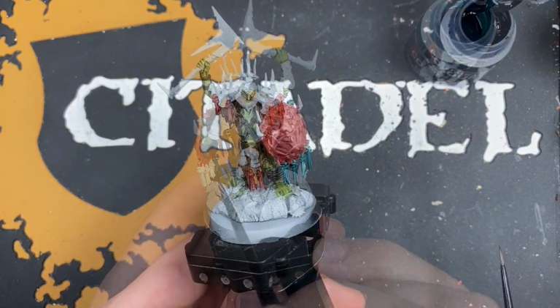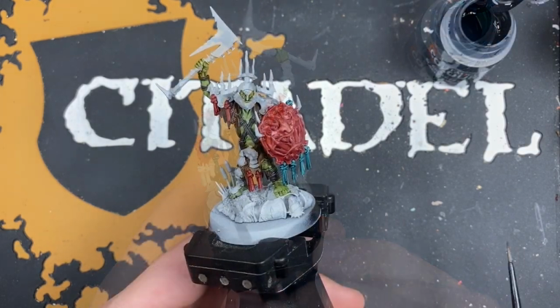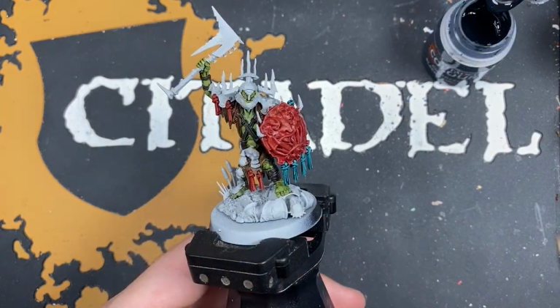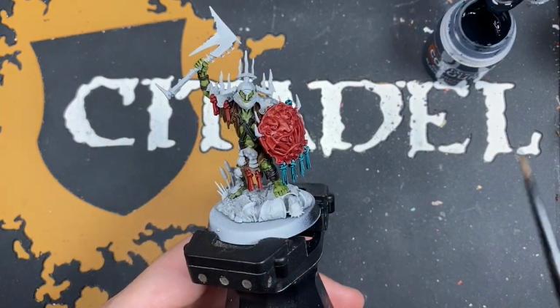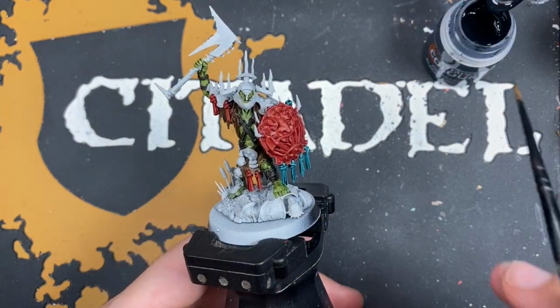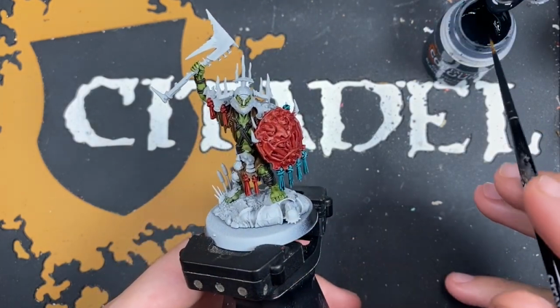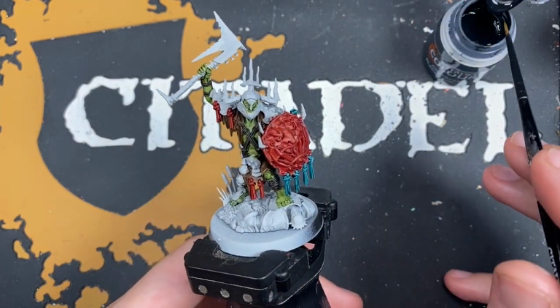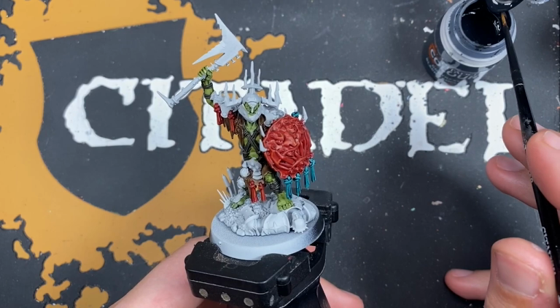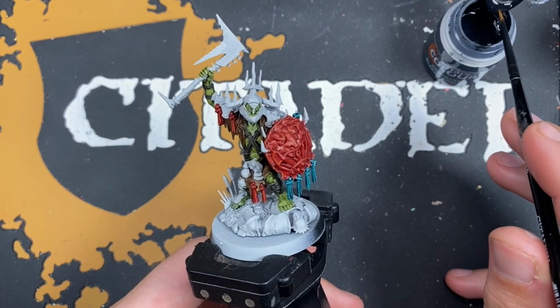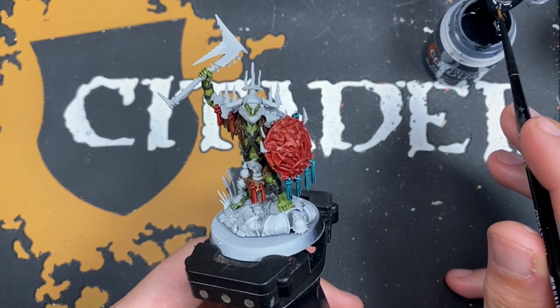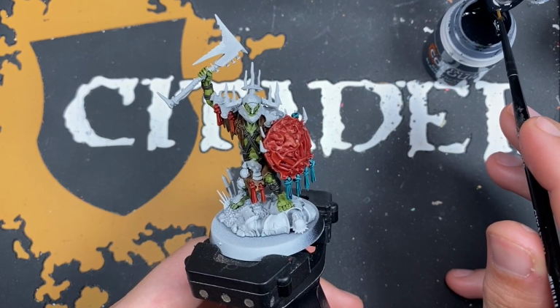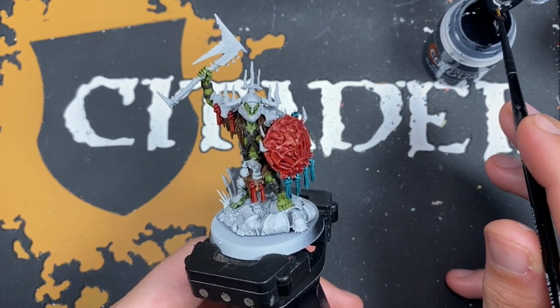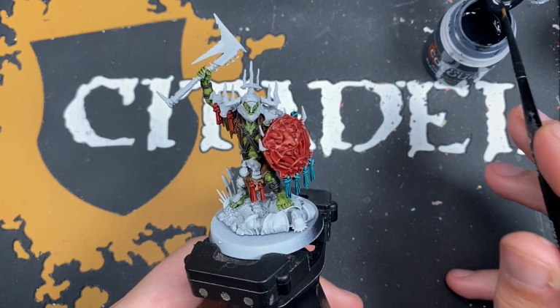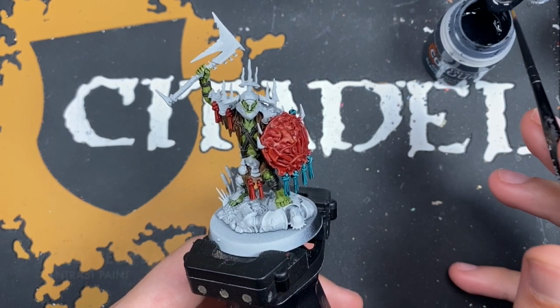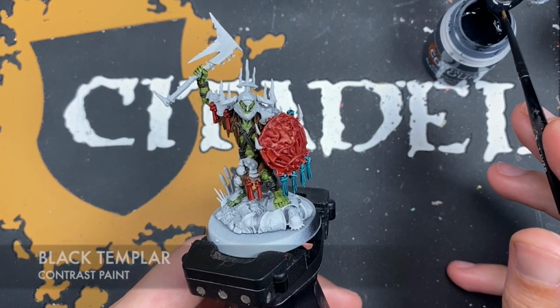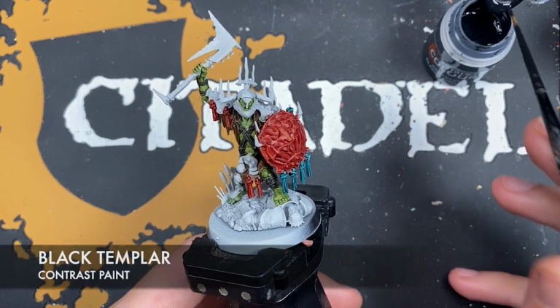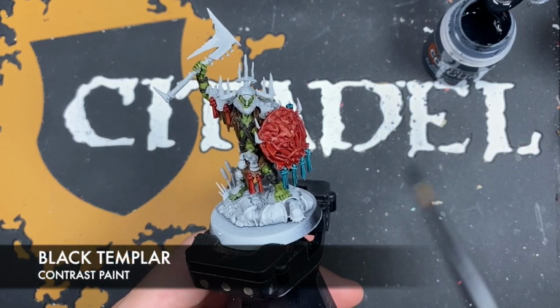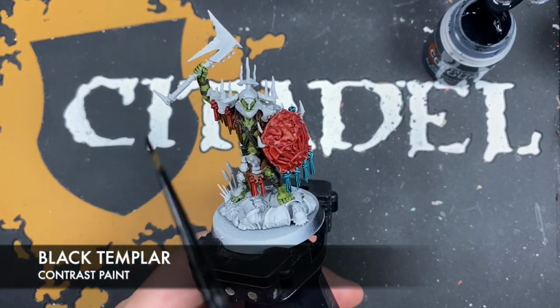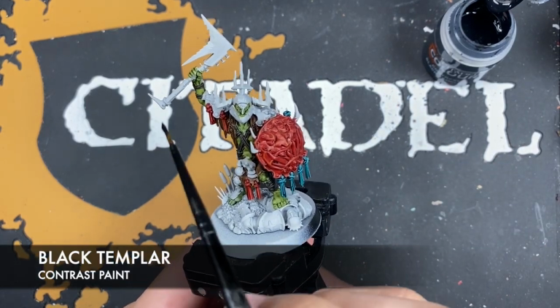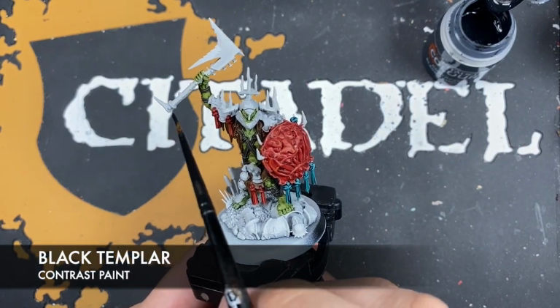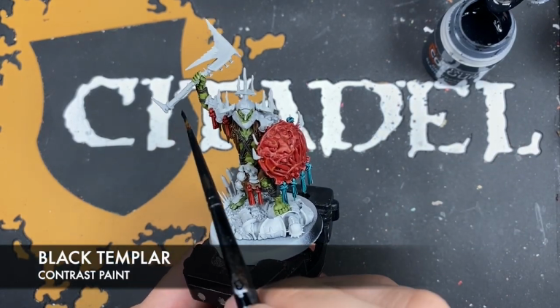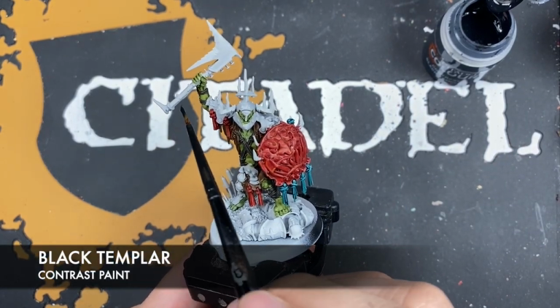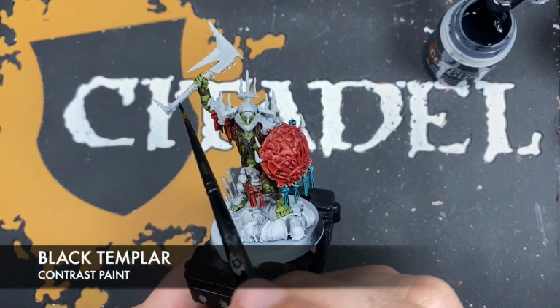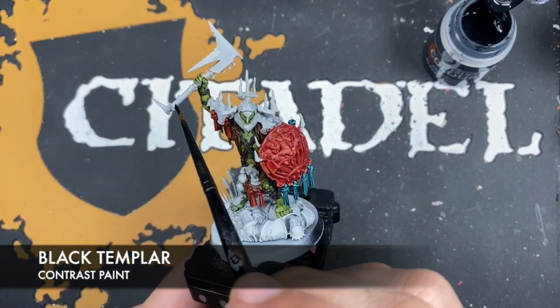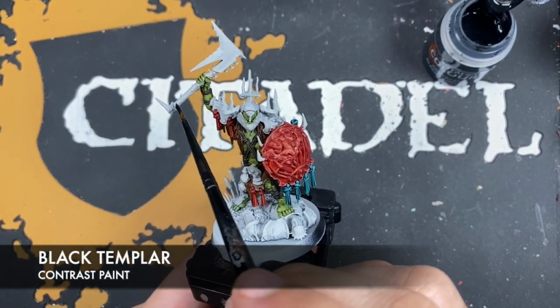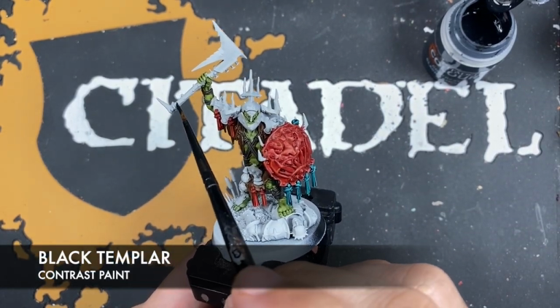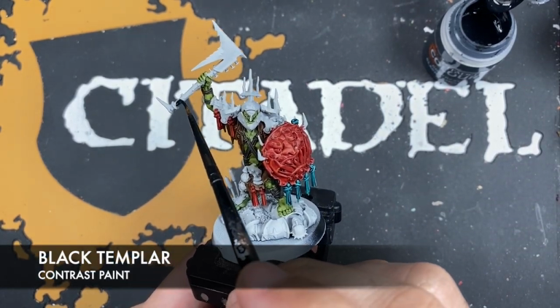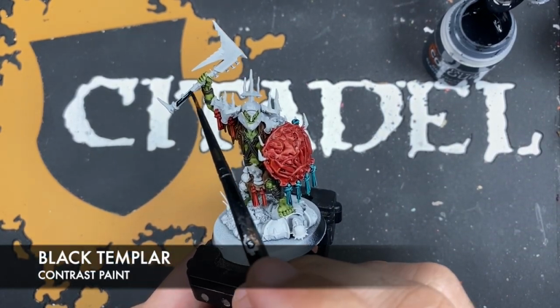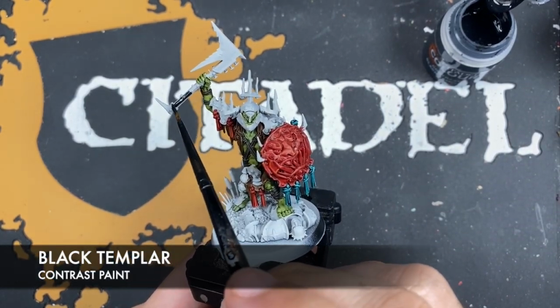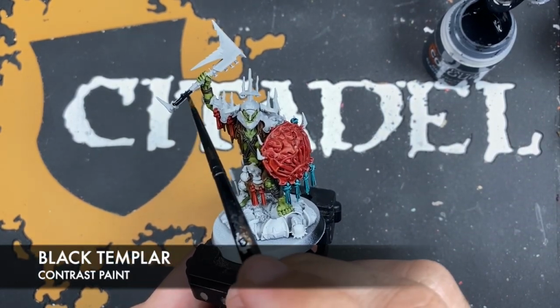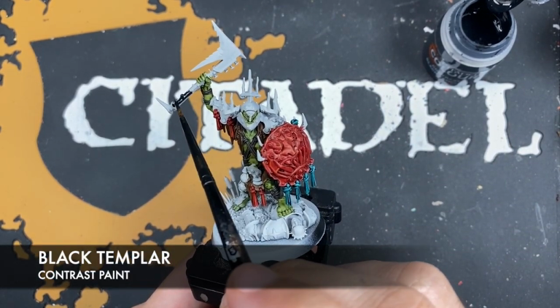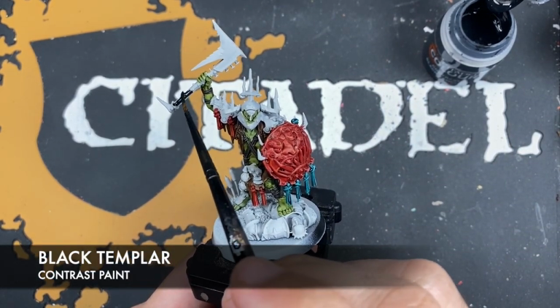With that done, we're going to take some Black Templar and use this to paint in the handle of his axe.